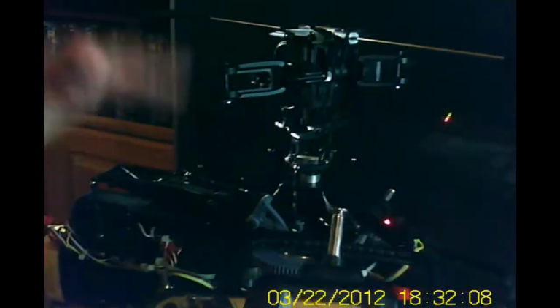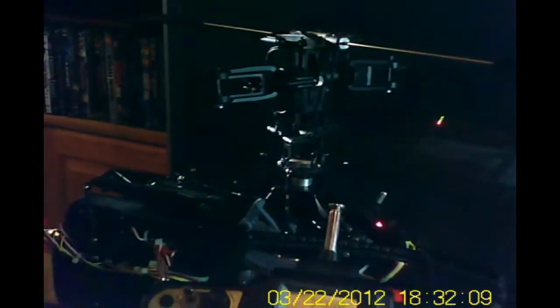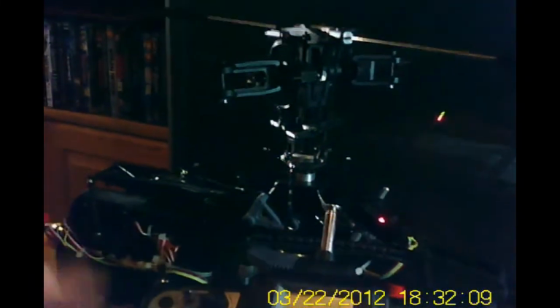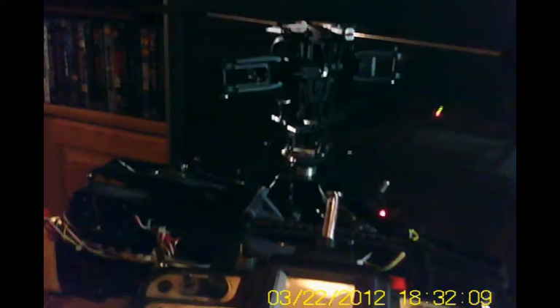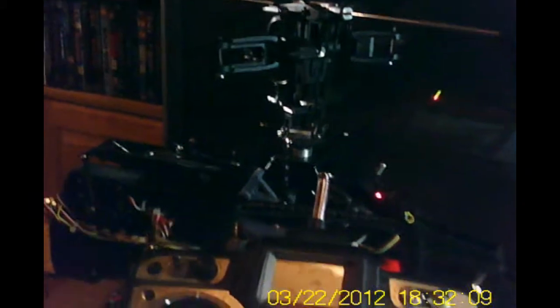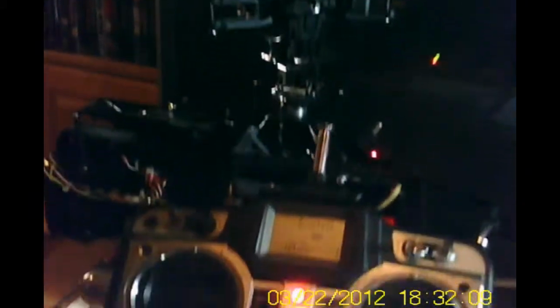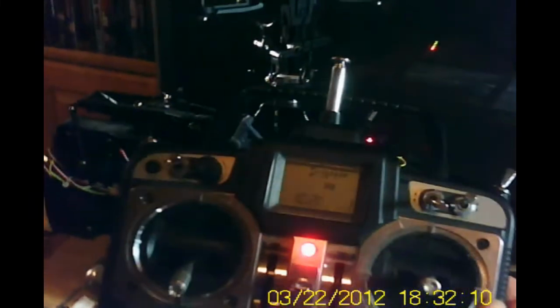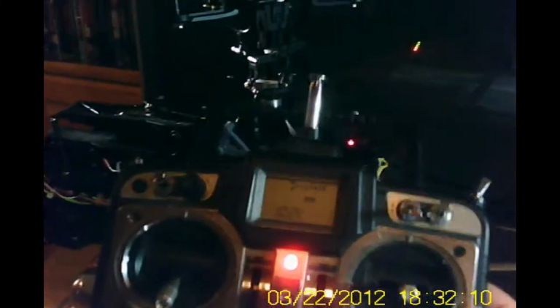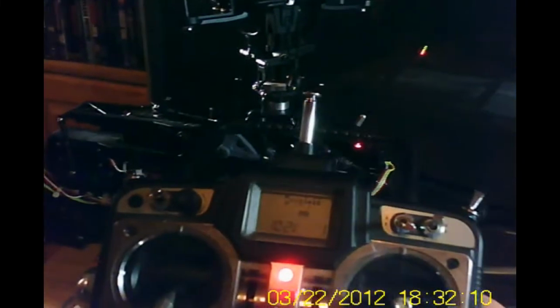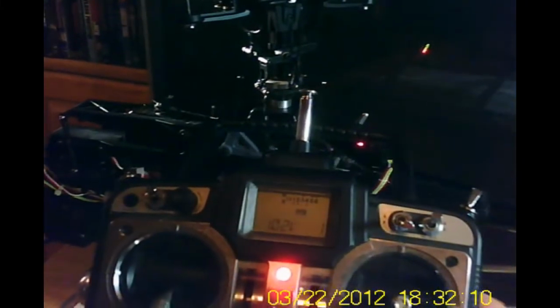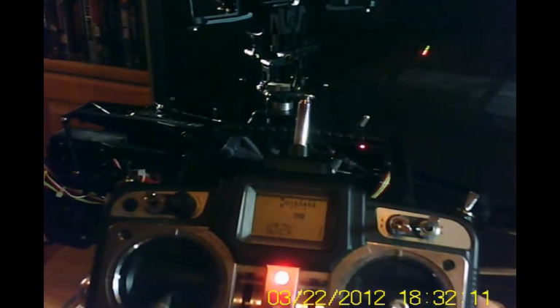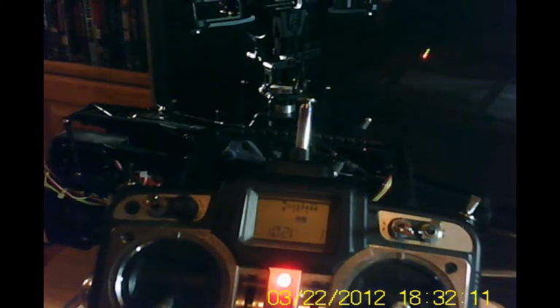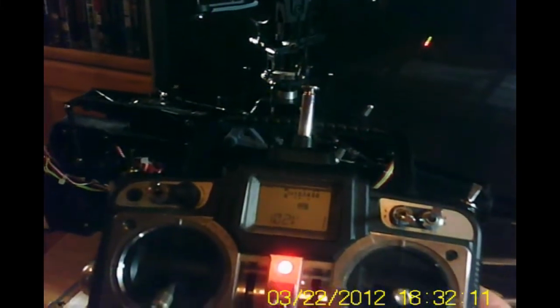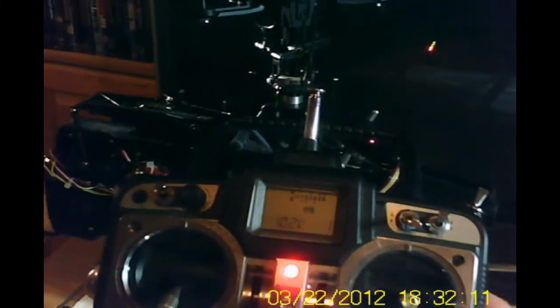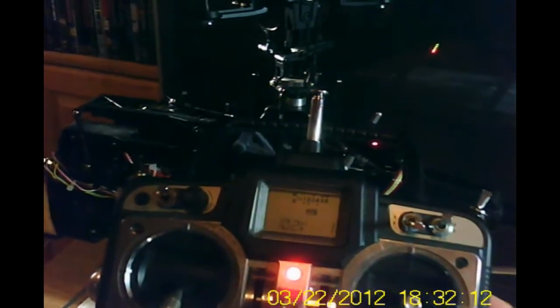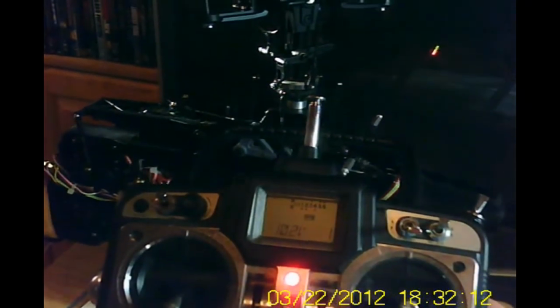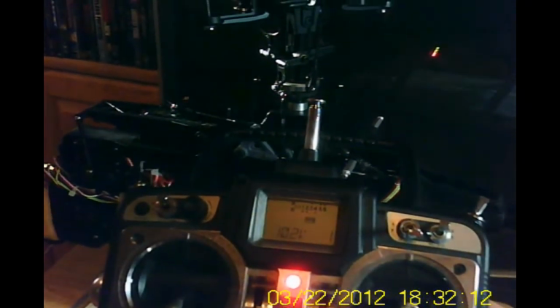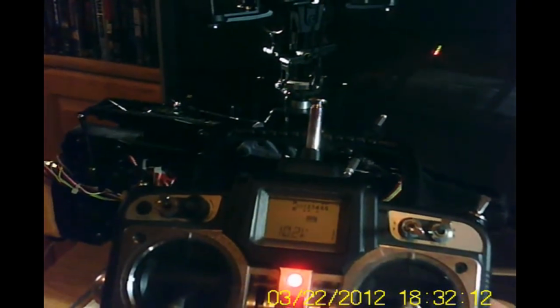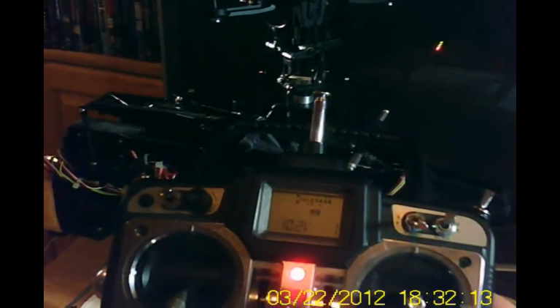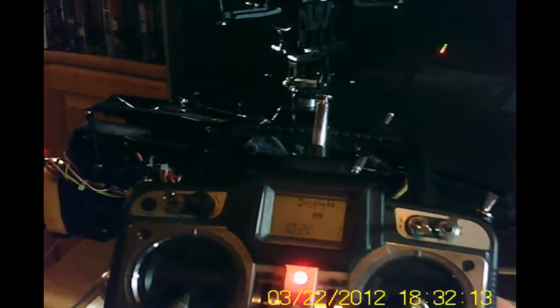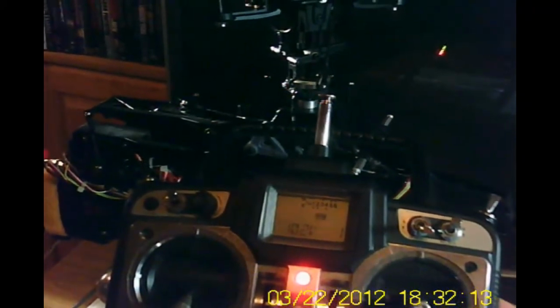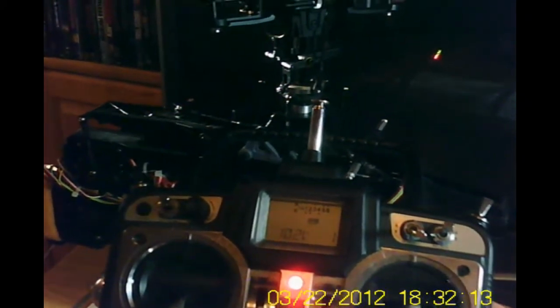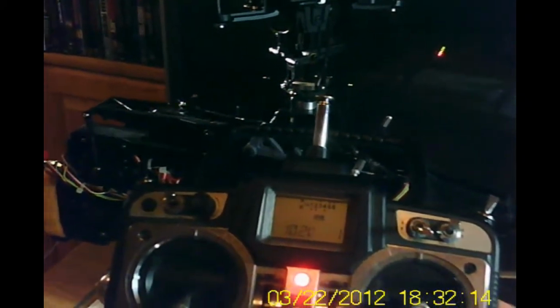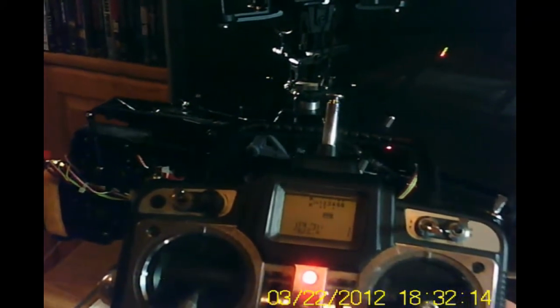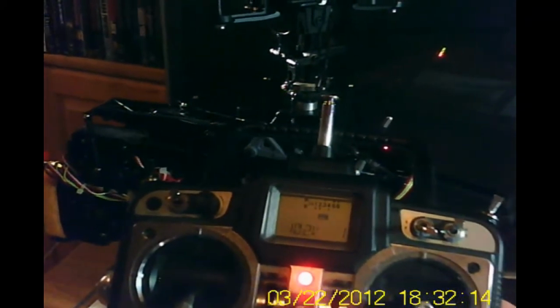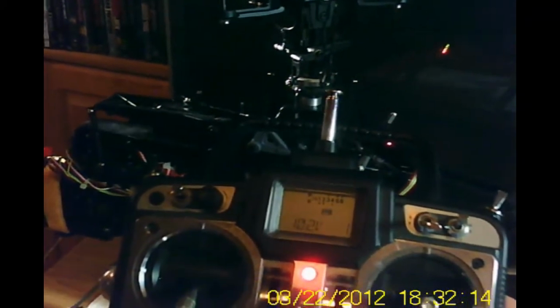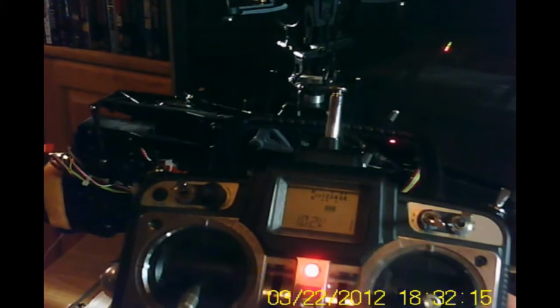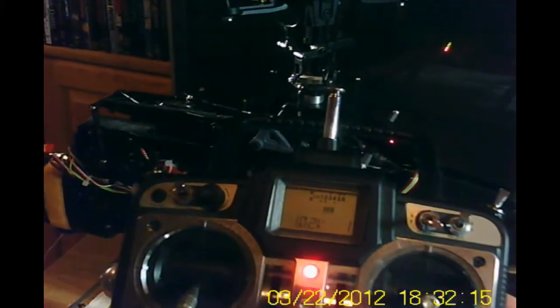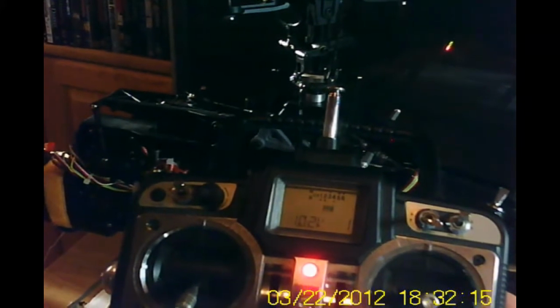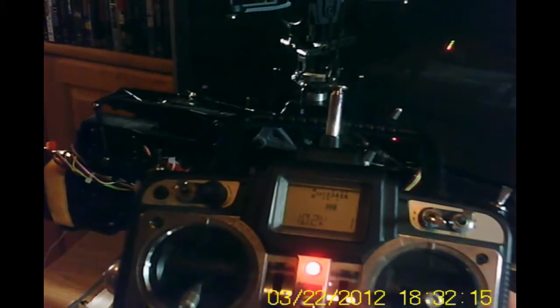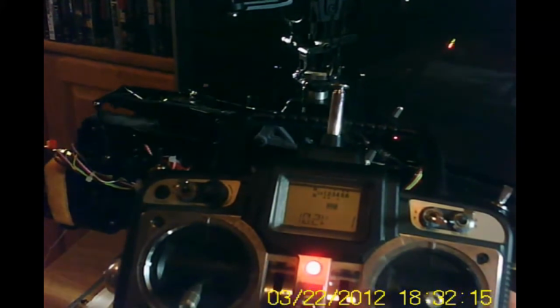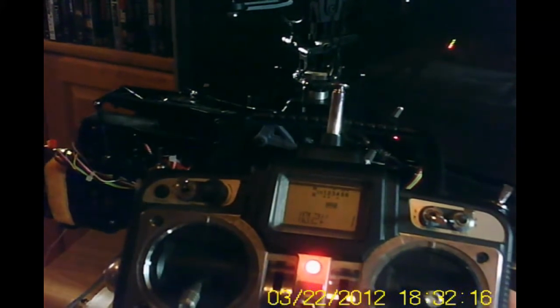I don't know how to set the throttle curve and pitch curve either. All right, this is CruzRoy — thanks for any help, I'm out of here.